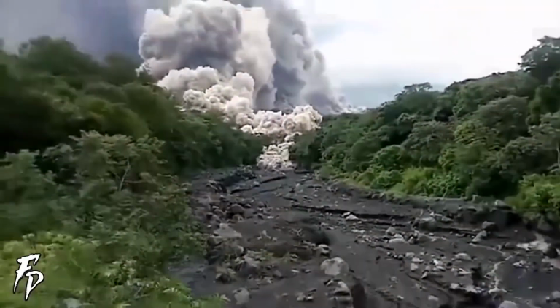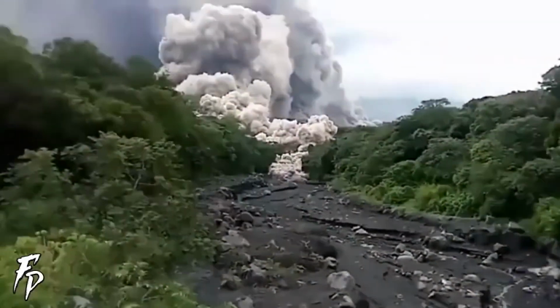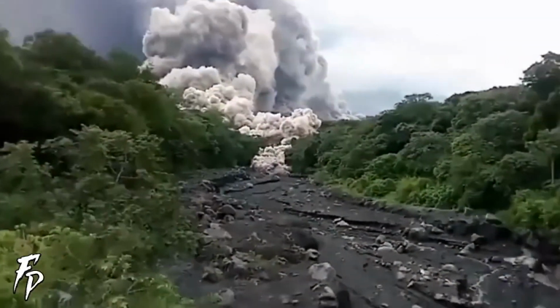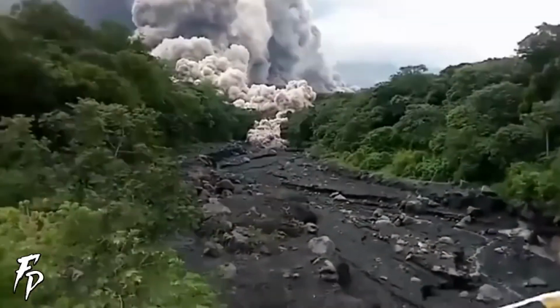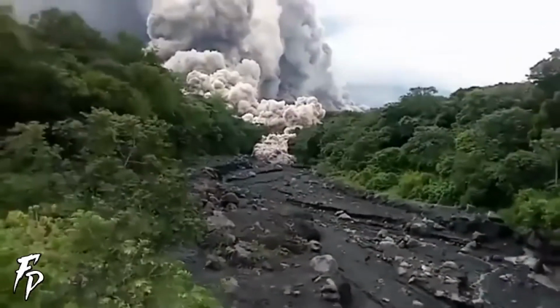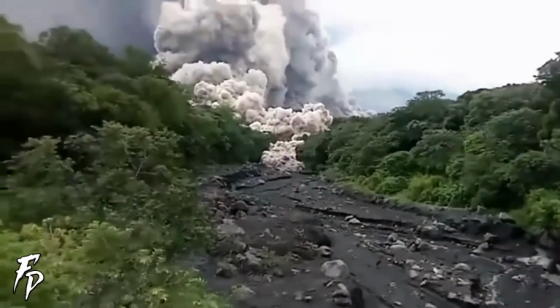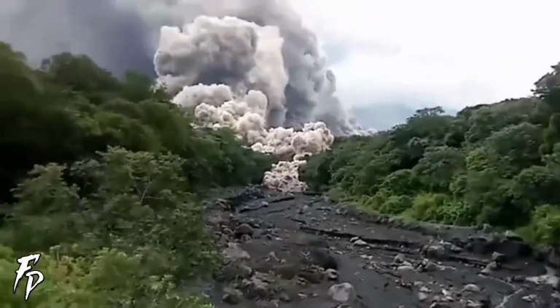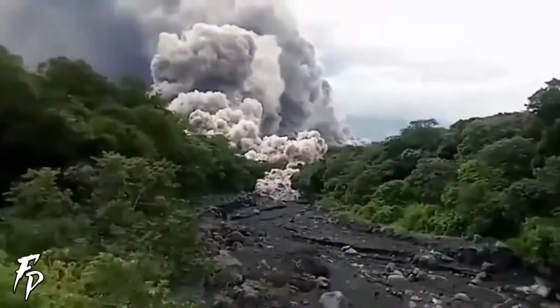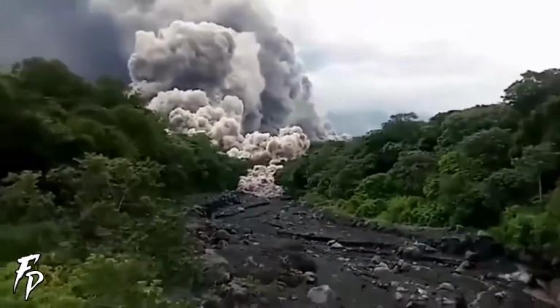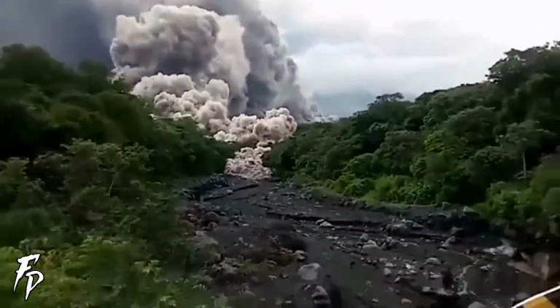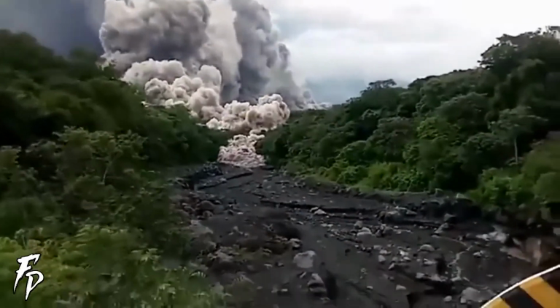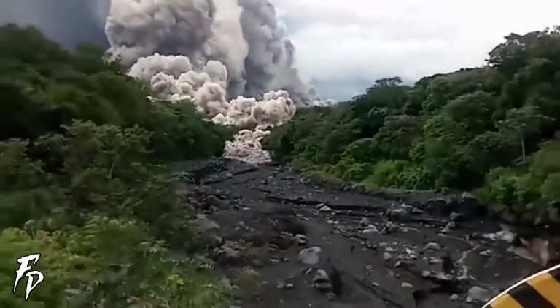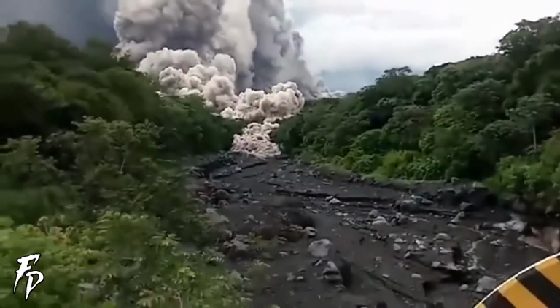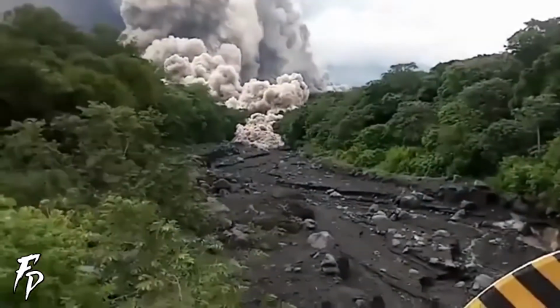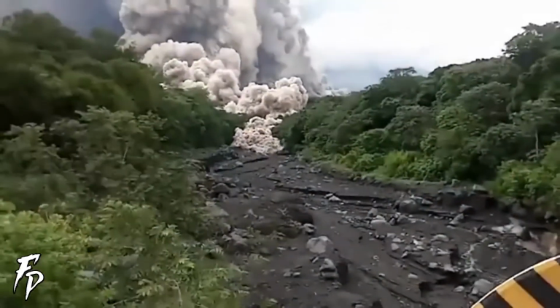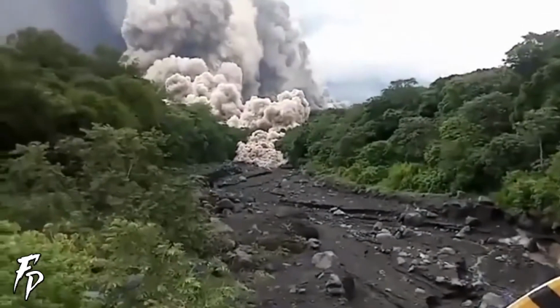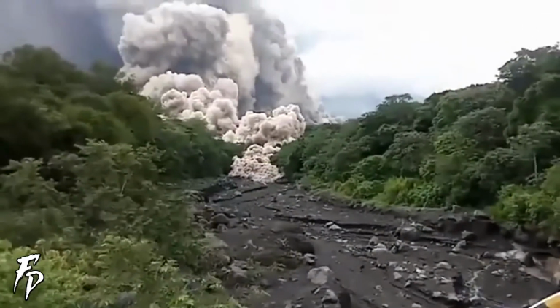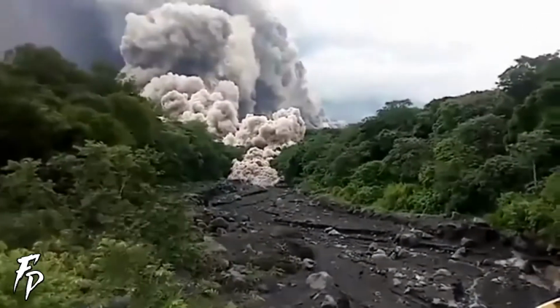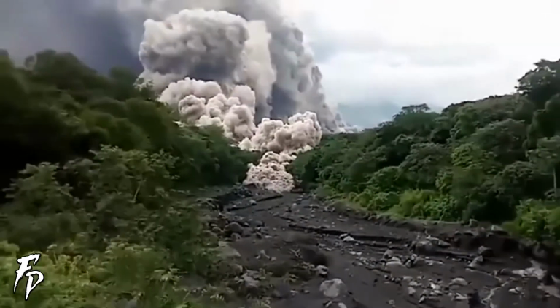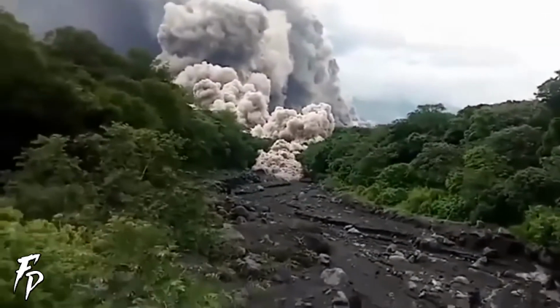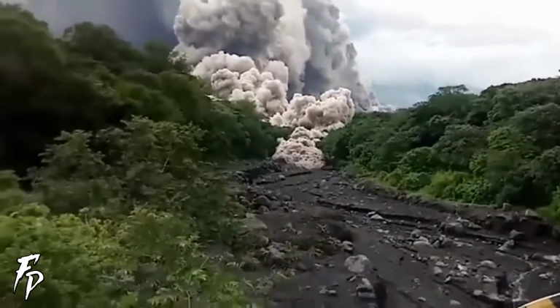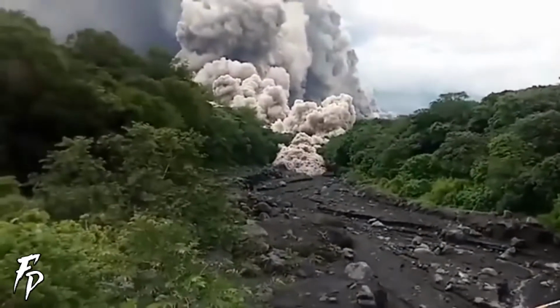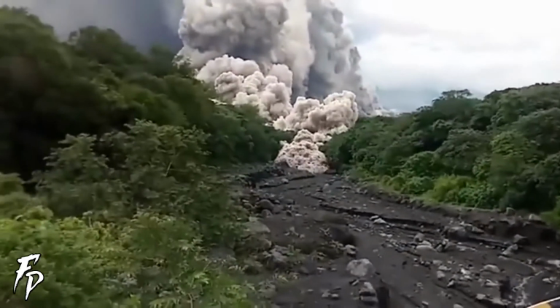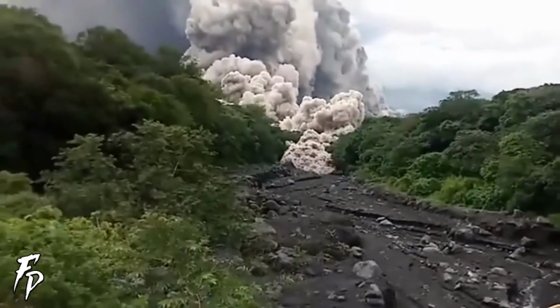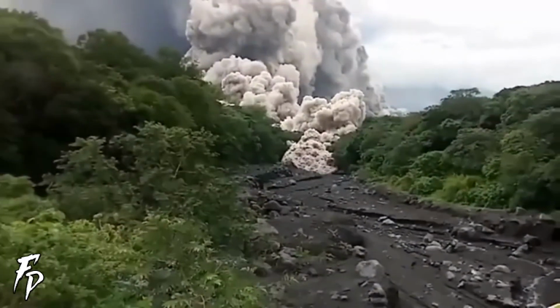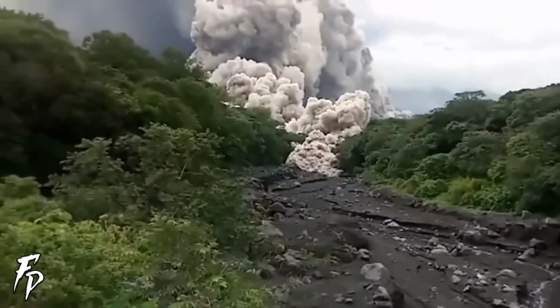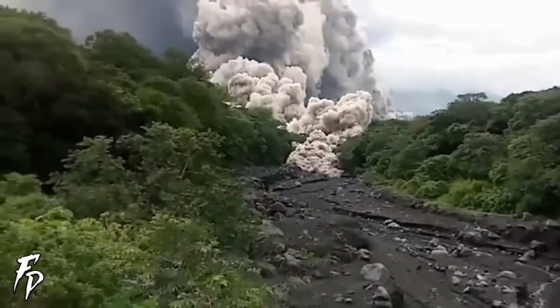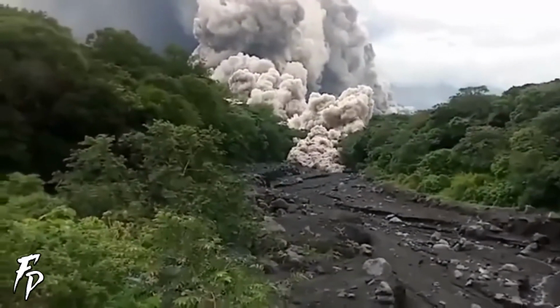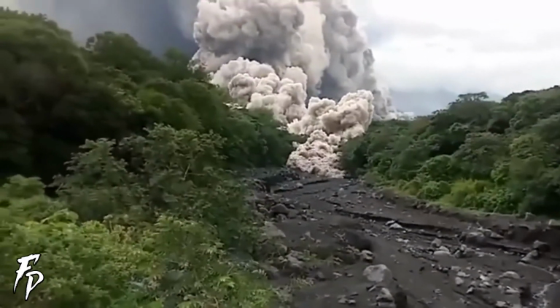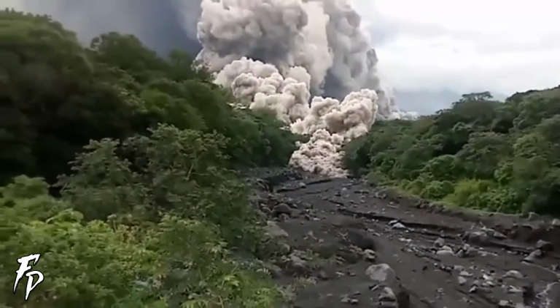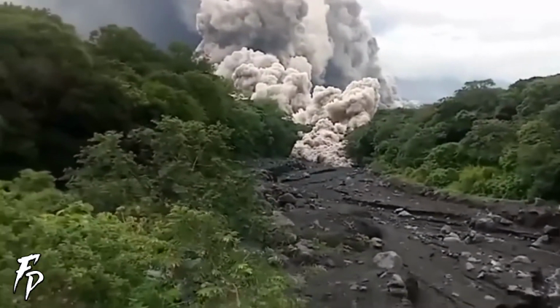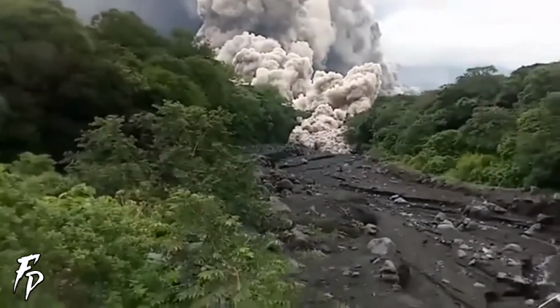Pyroclastic flows are not lava flows, and in fact, in most cases, are much, much more dangerous.